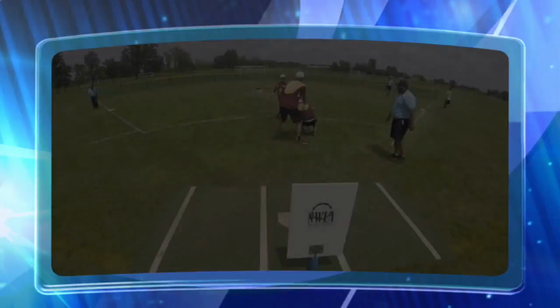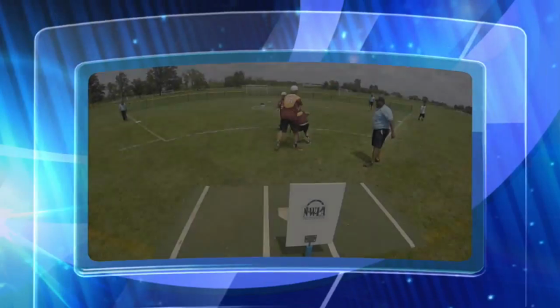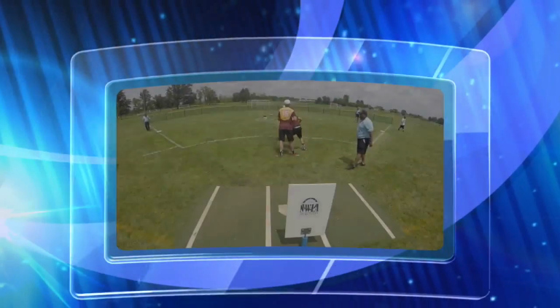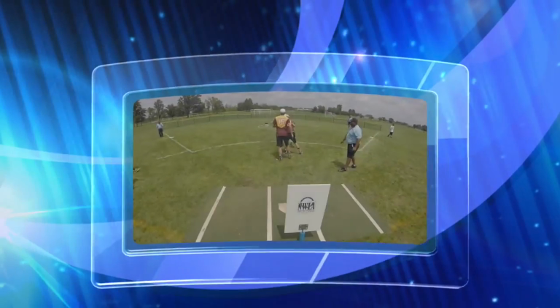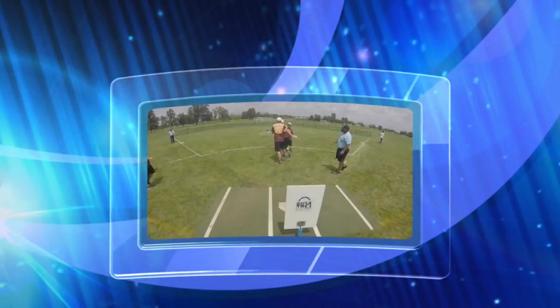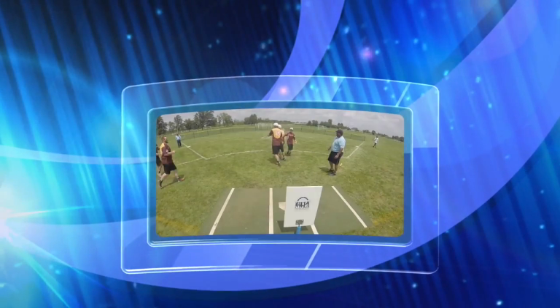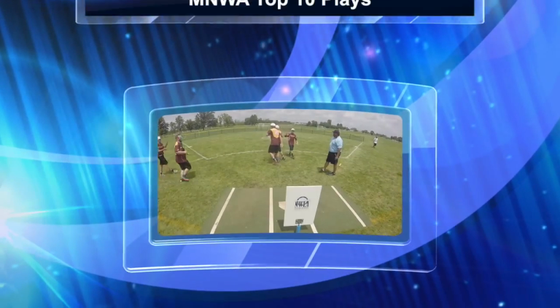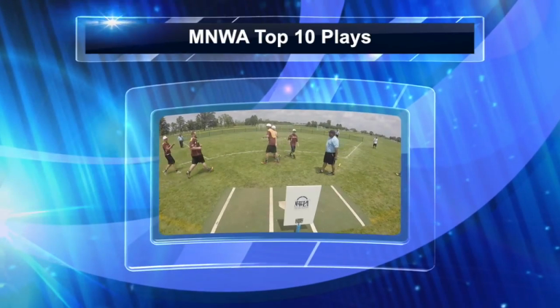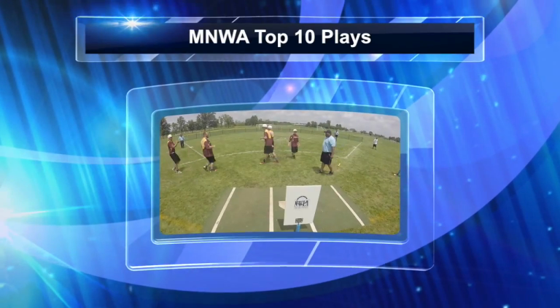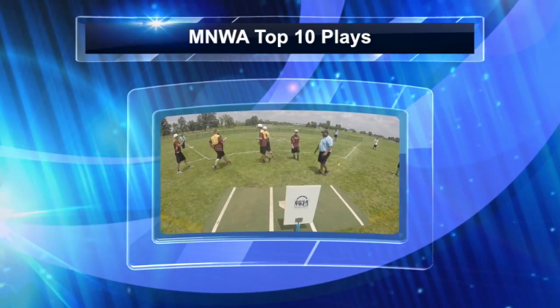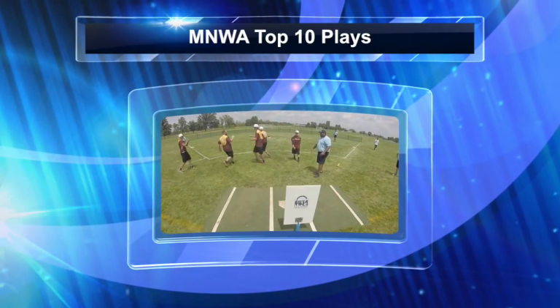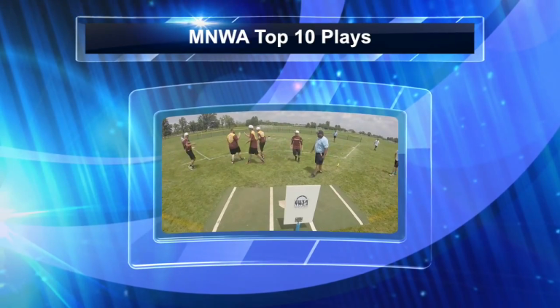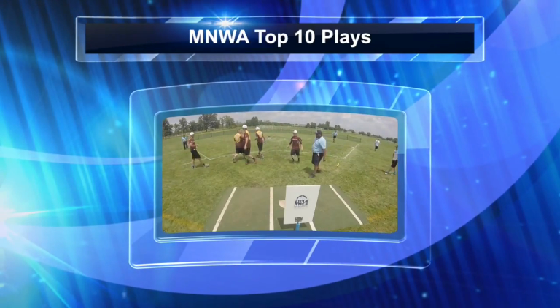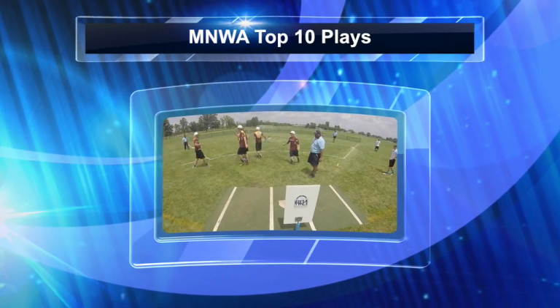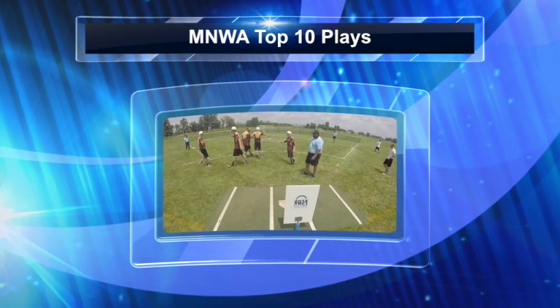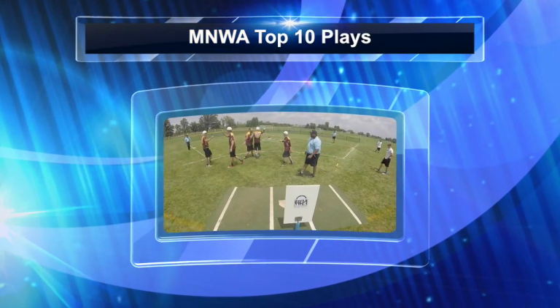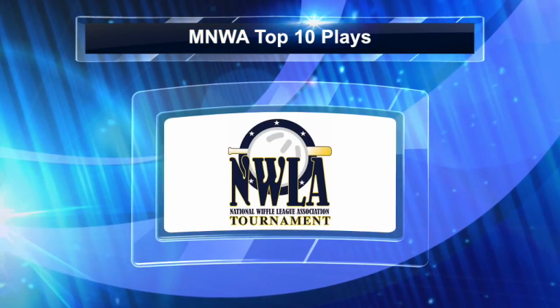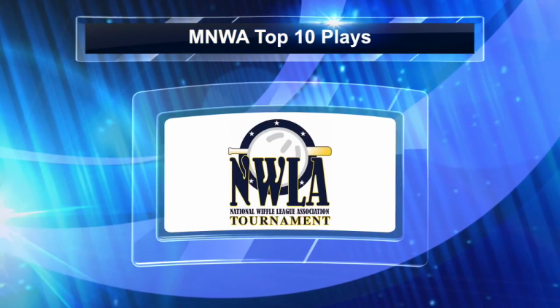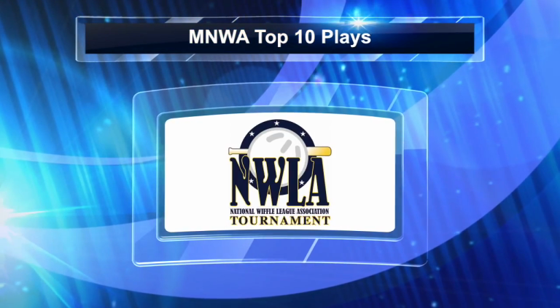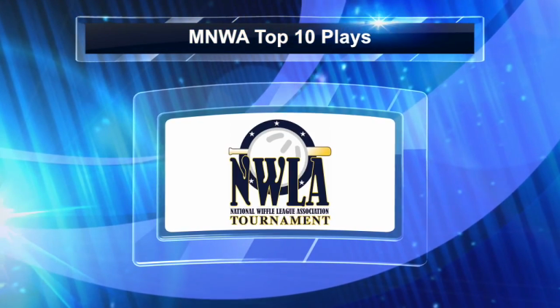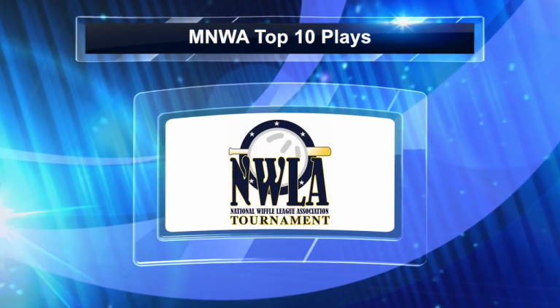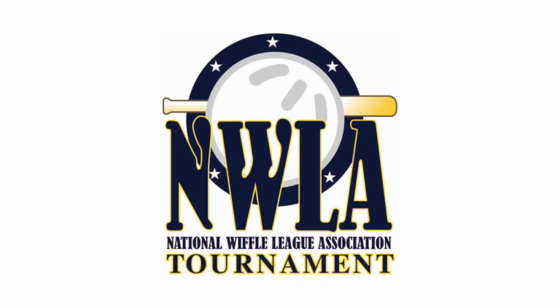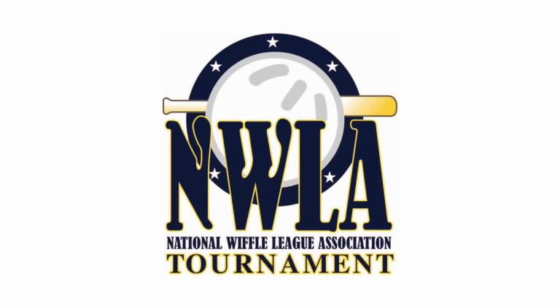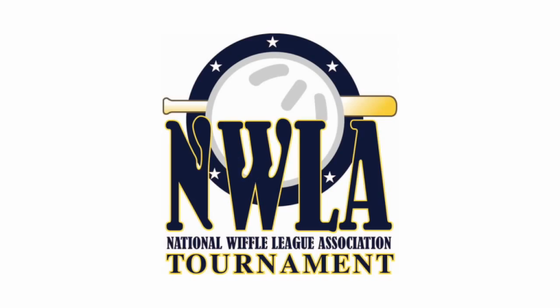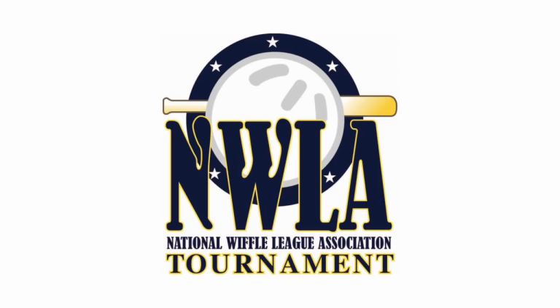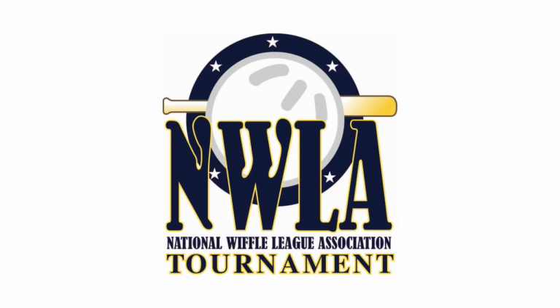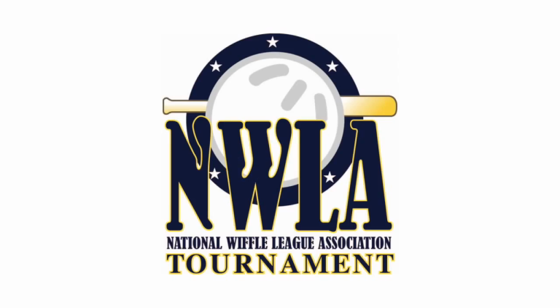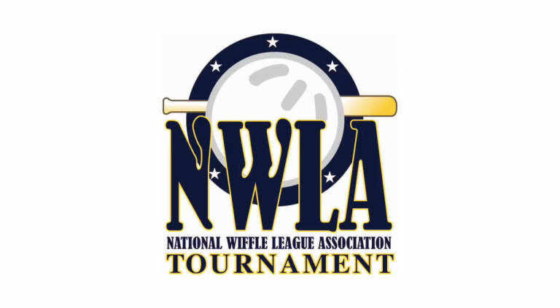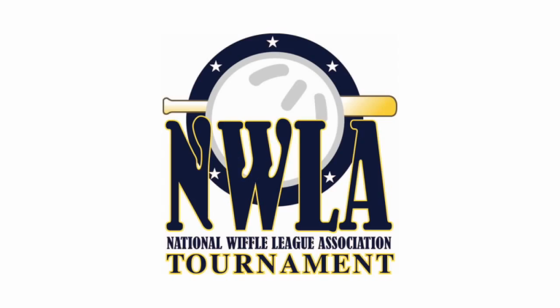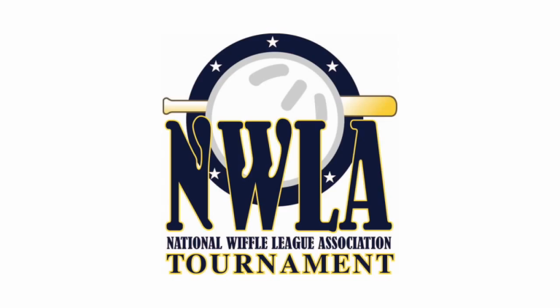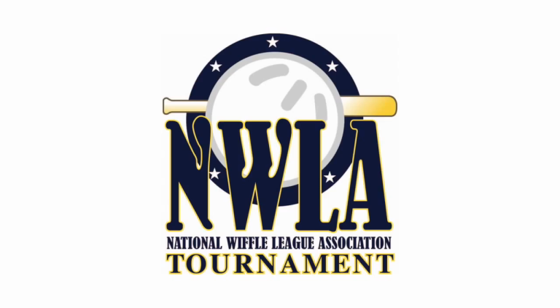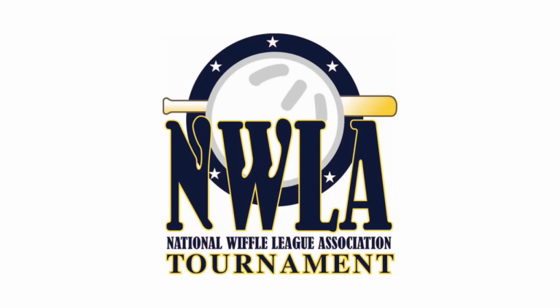Hello everyone and welcome to this edition of MNWA Top 10 Plays, coming to you from the NWLA Tournament.